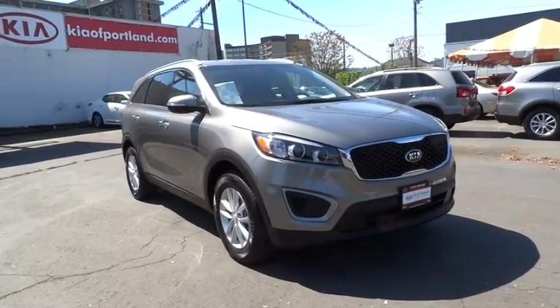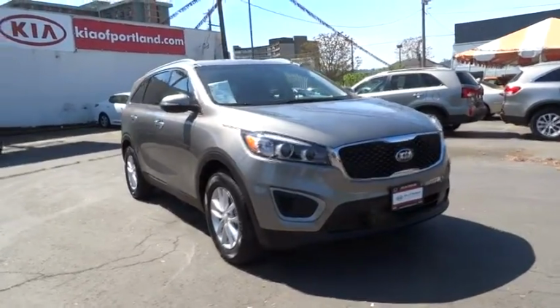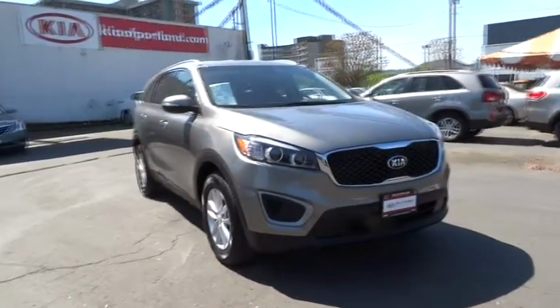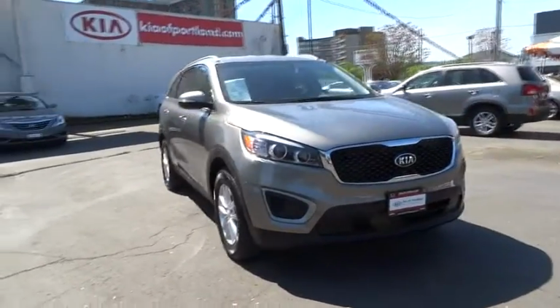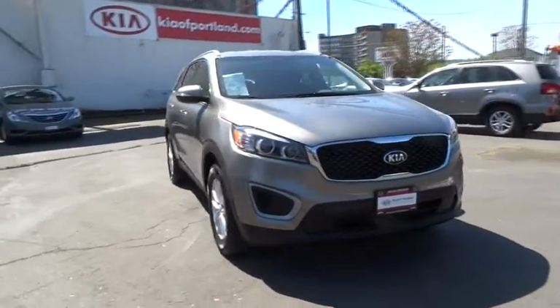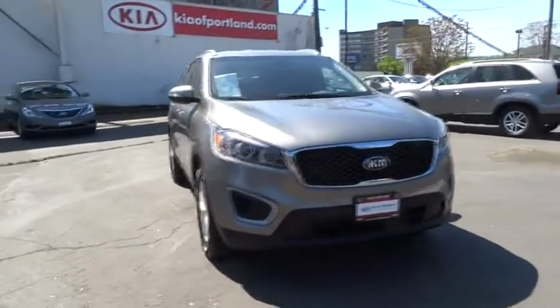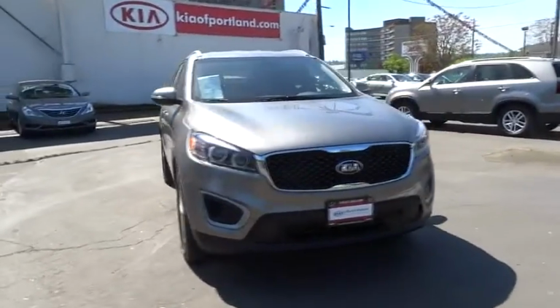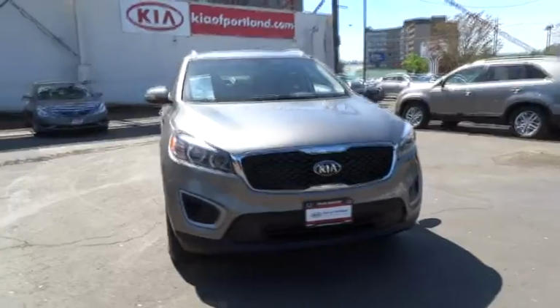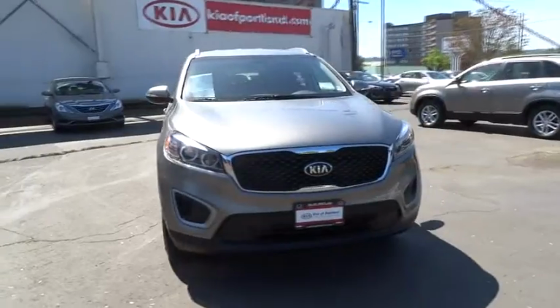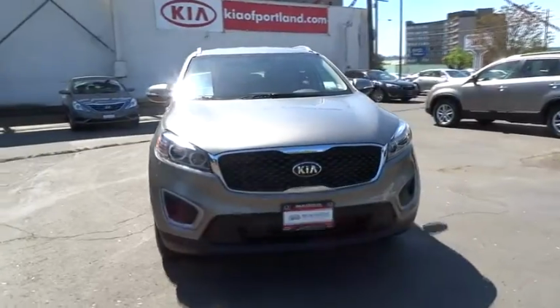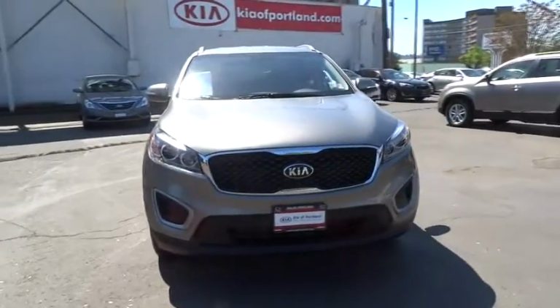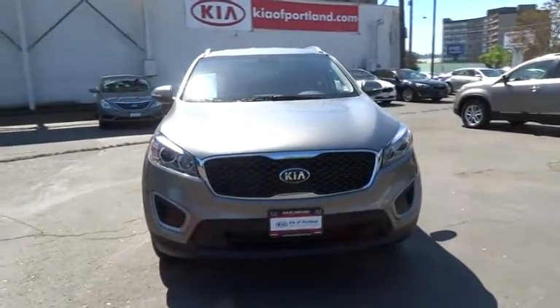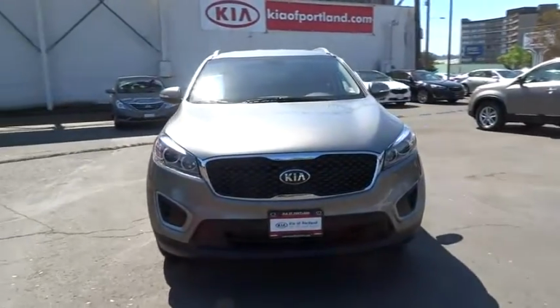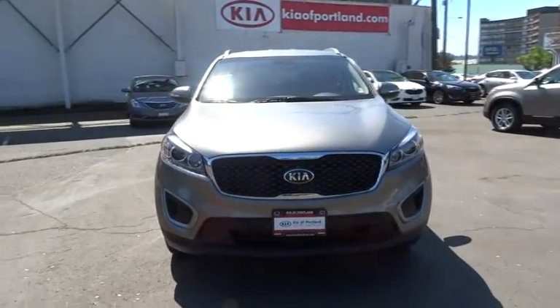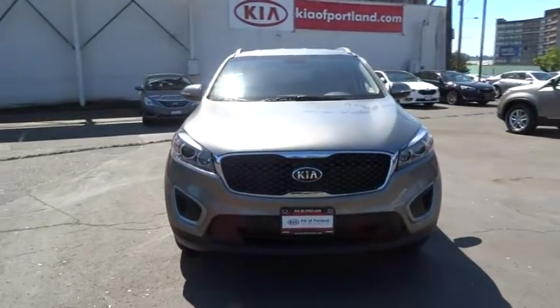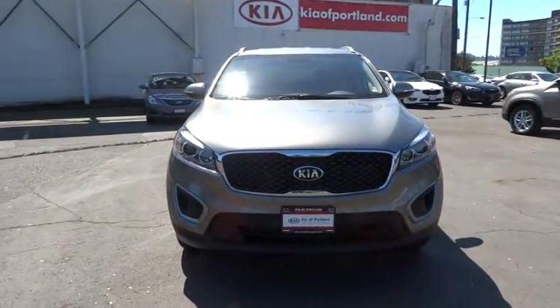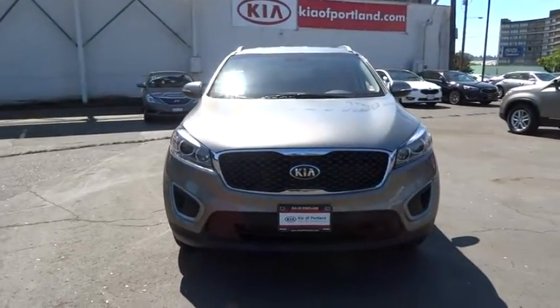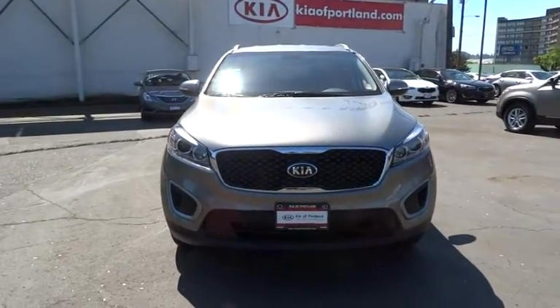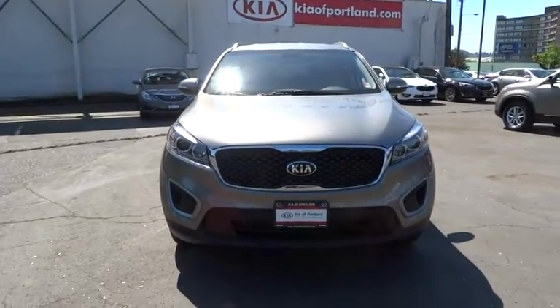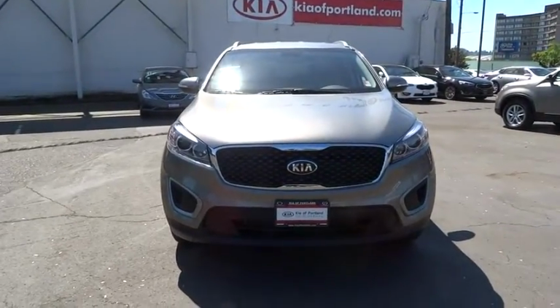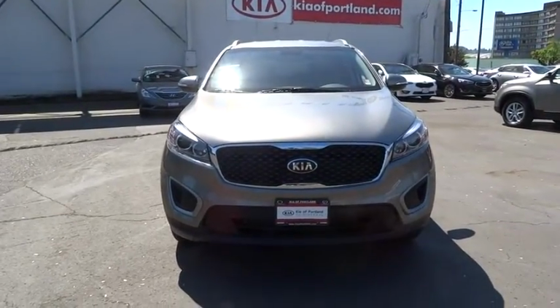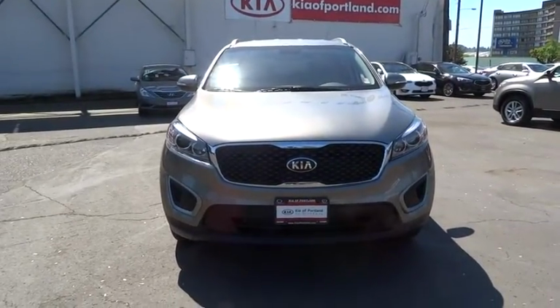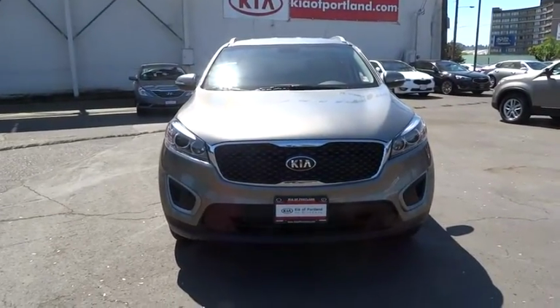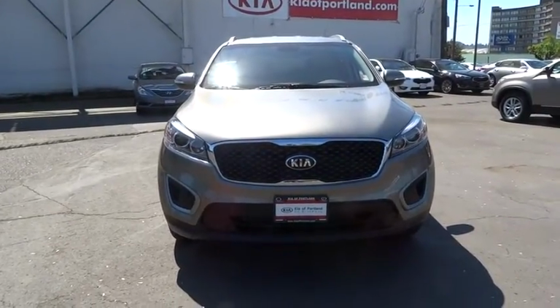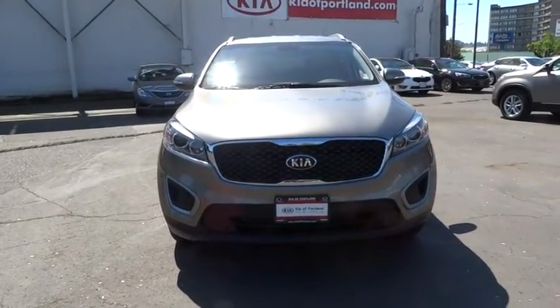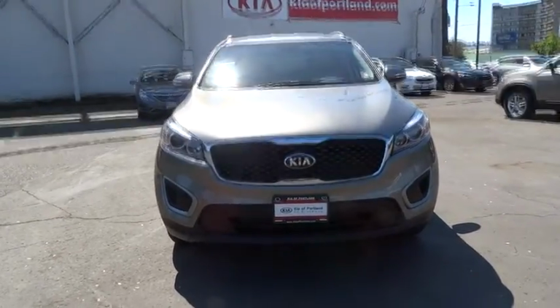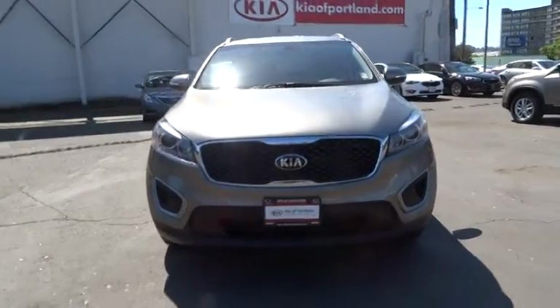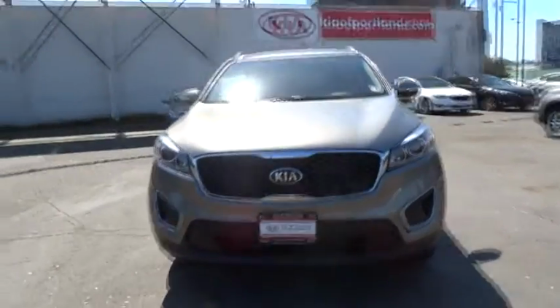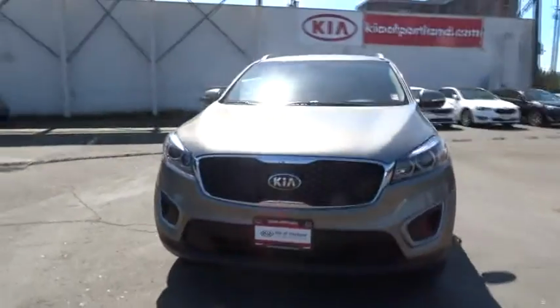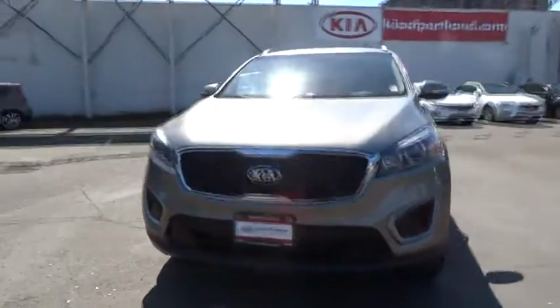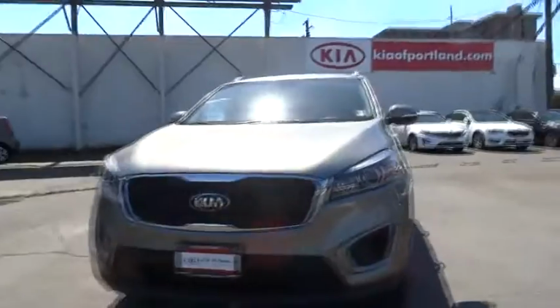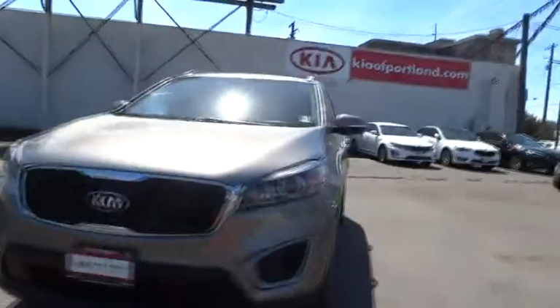This beauty will even make your house keys jealous. Drive it today. And remember, Broadway is the only way.